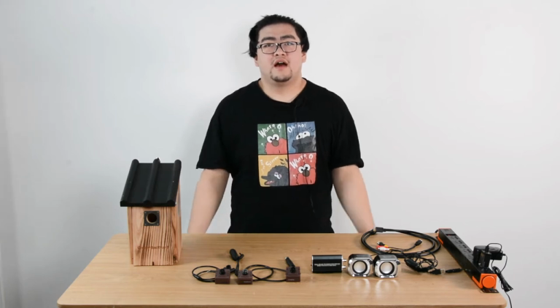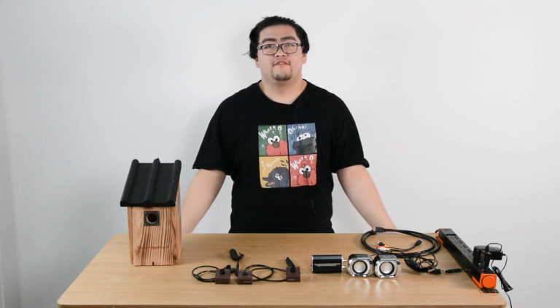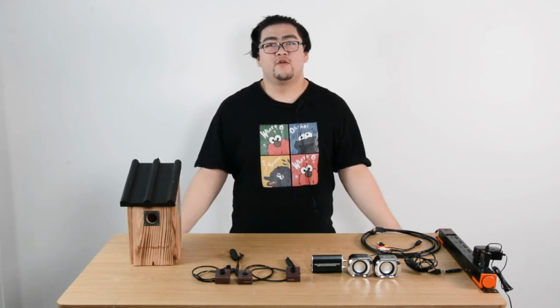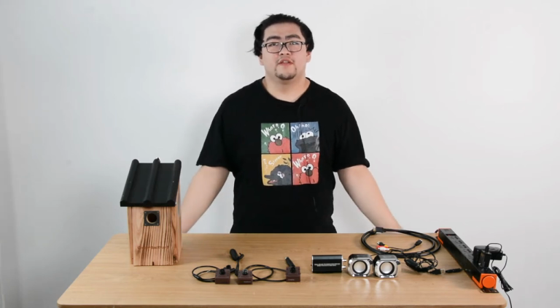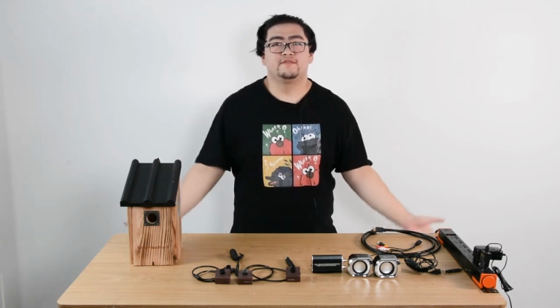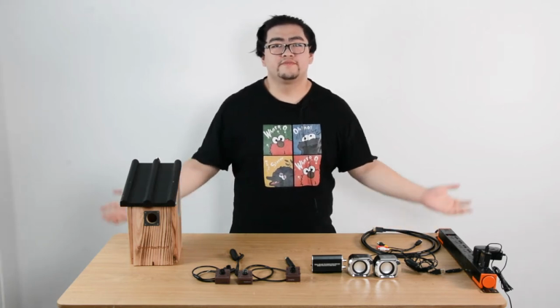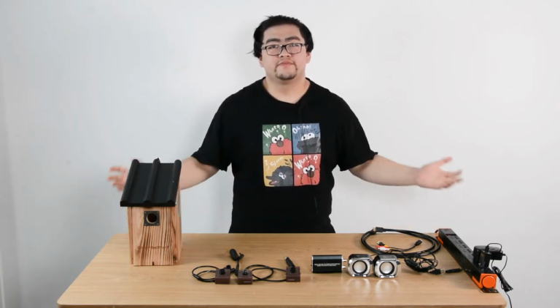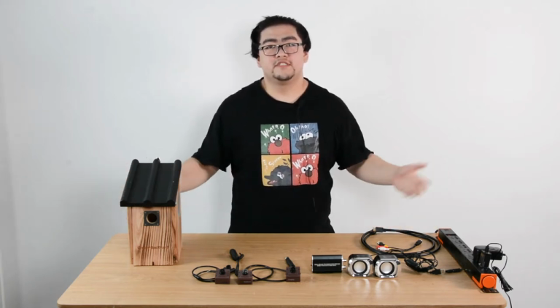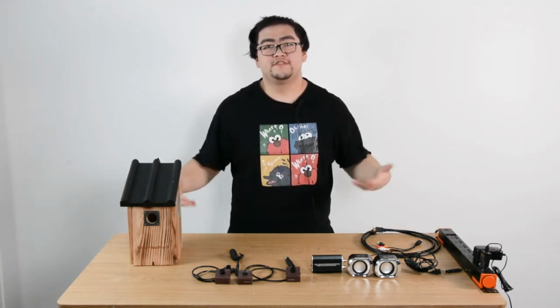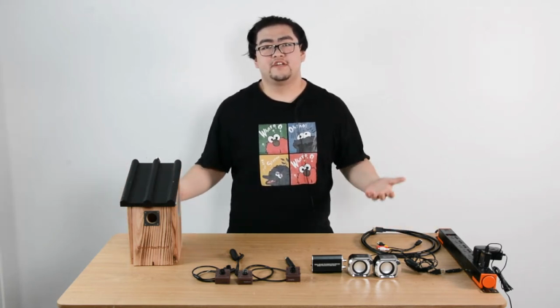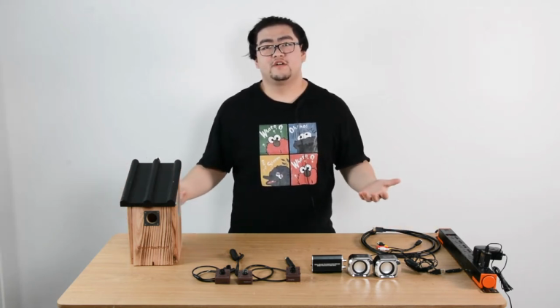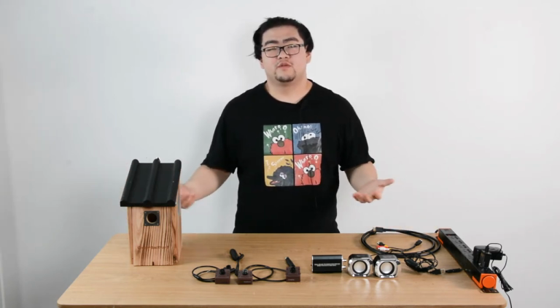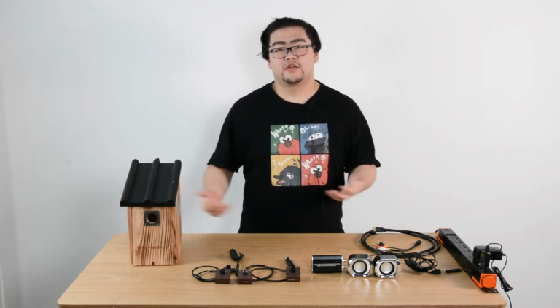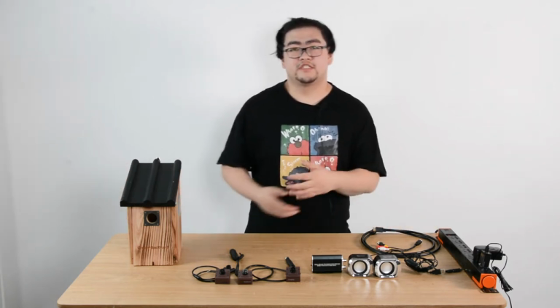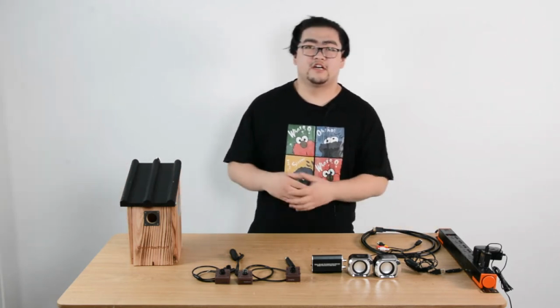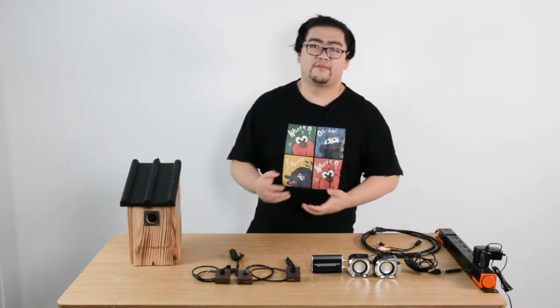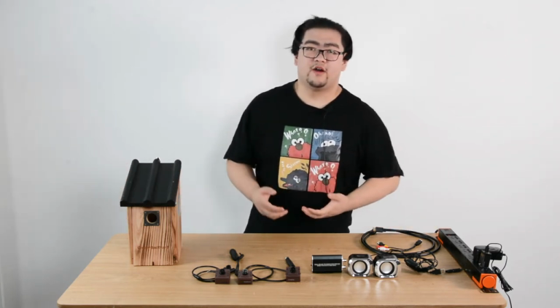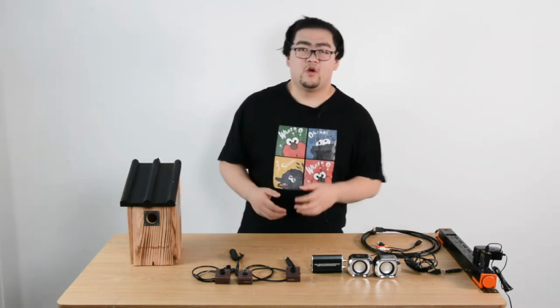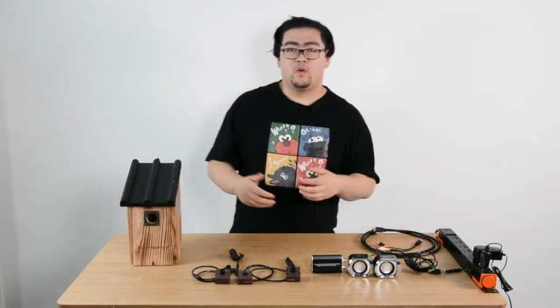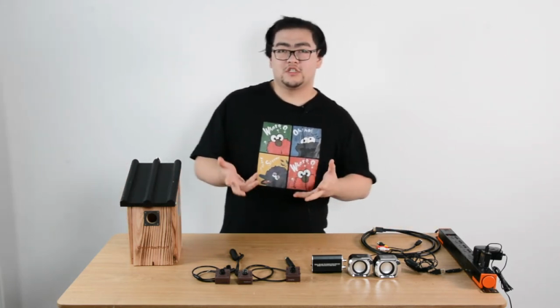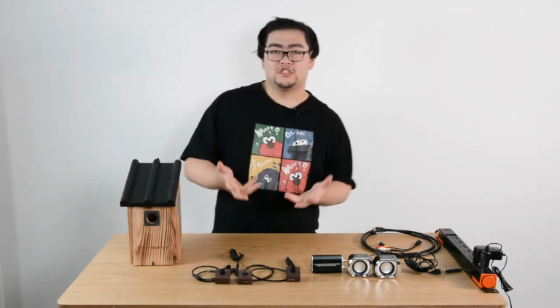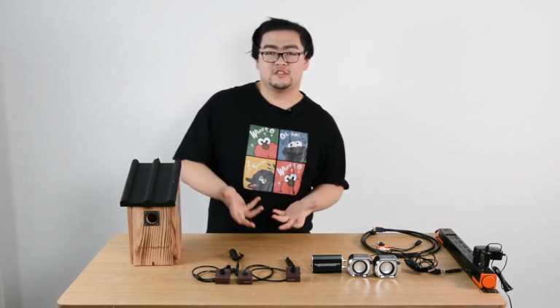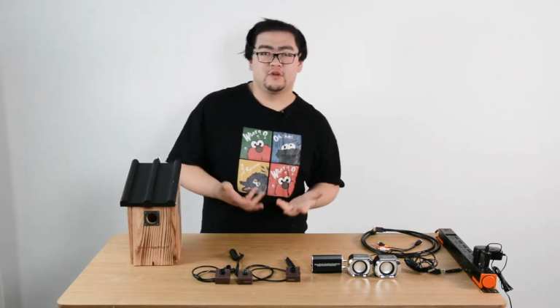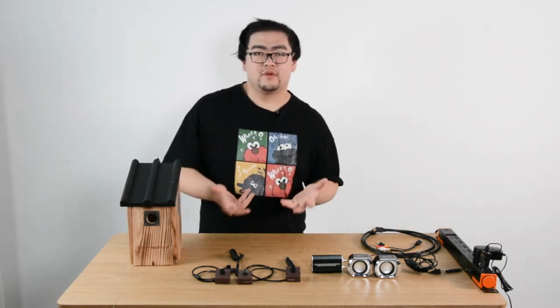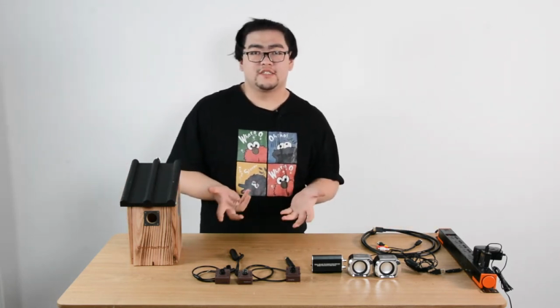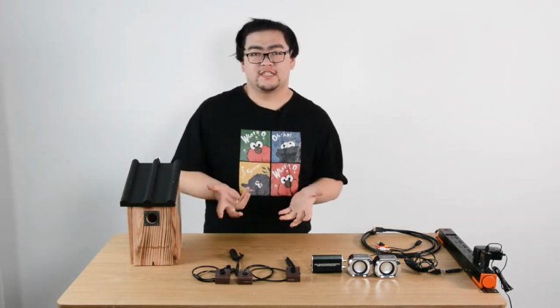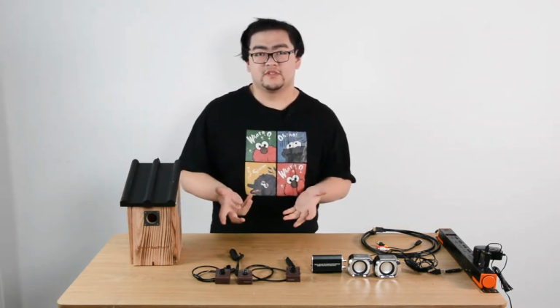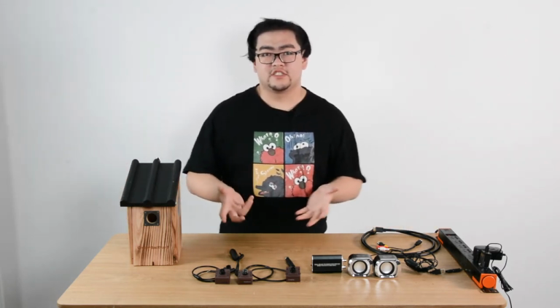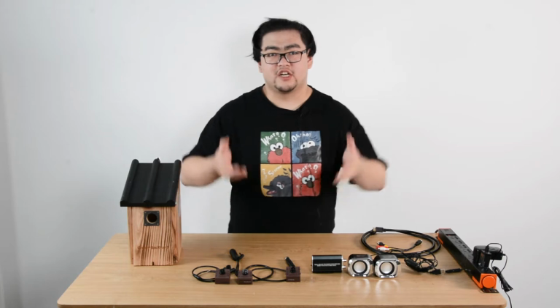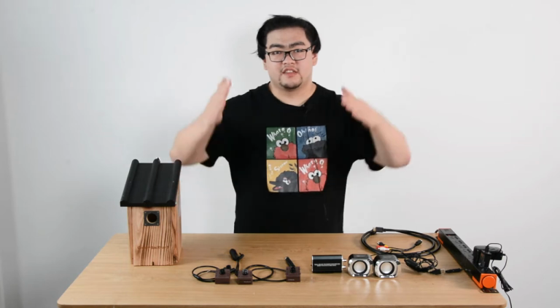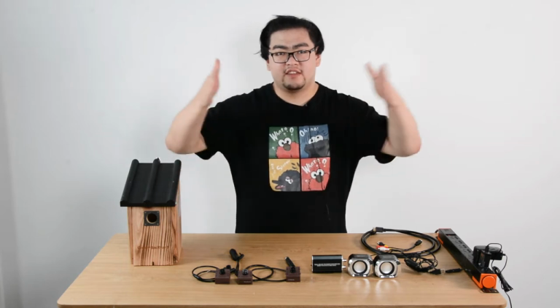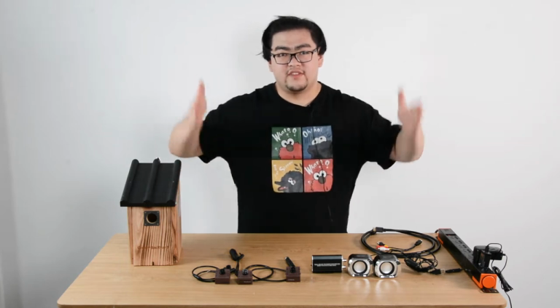Hi everyone! In this video, we're going to talk about watching the bird box cameras on a TV.